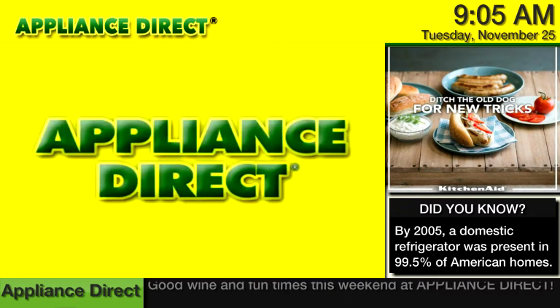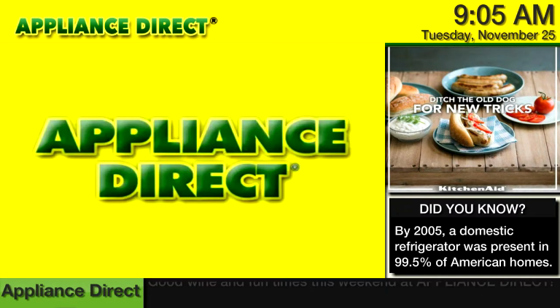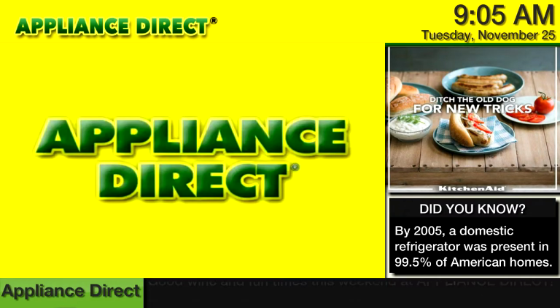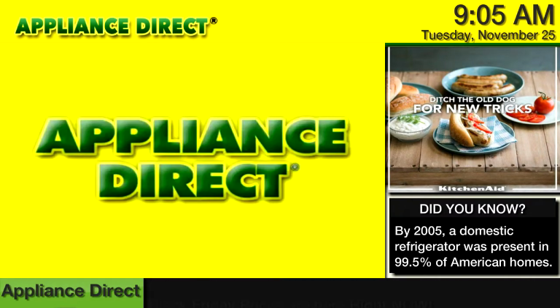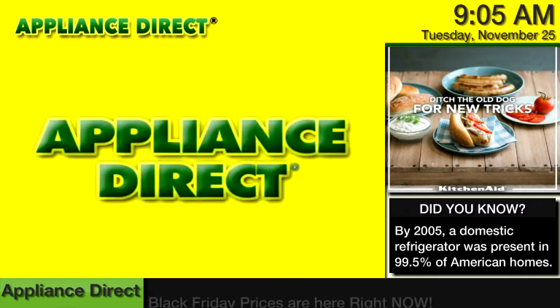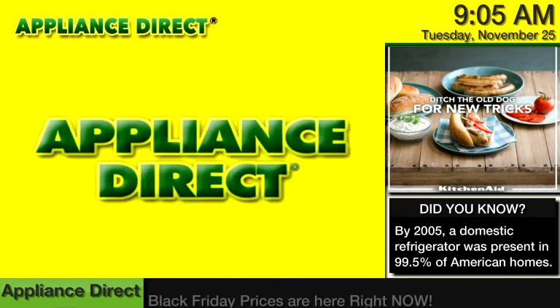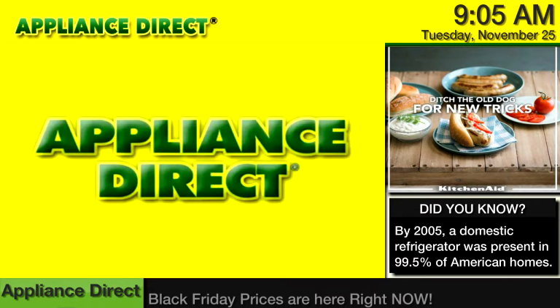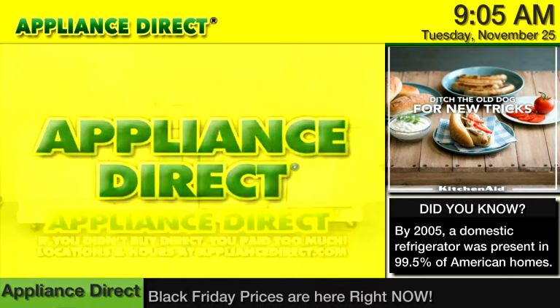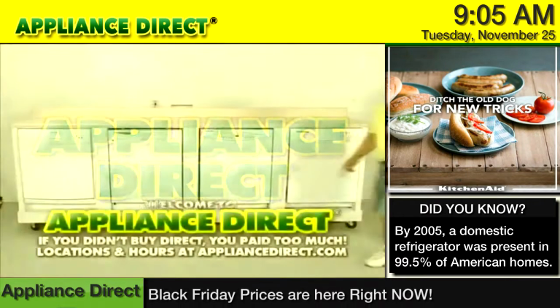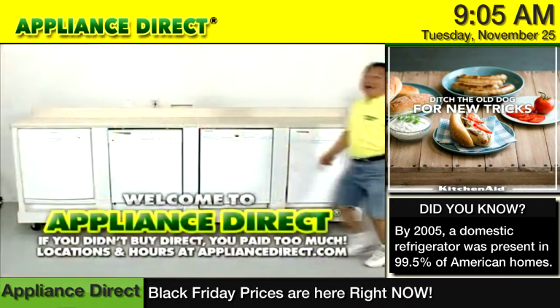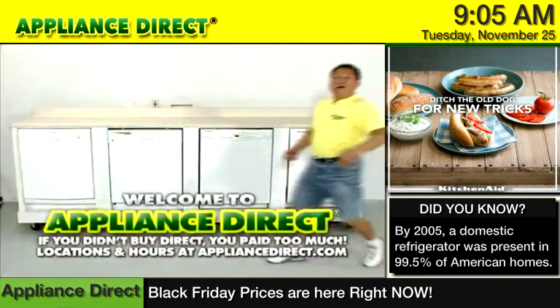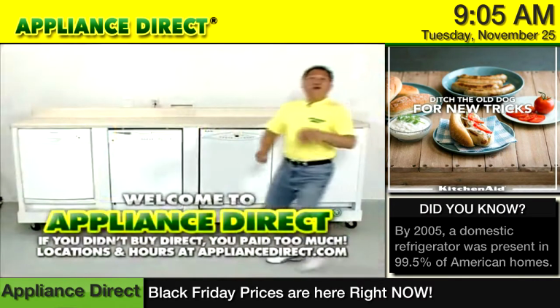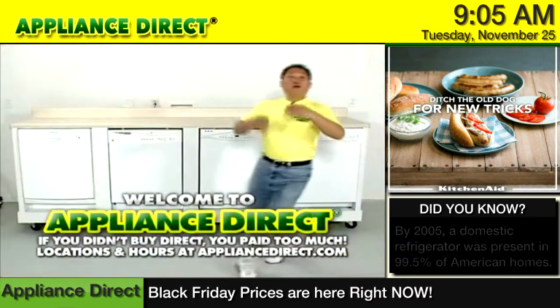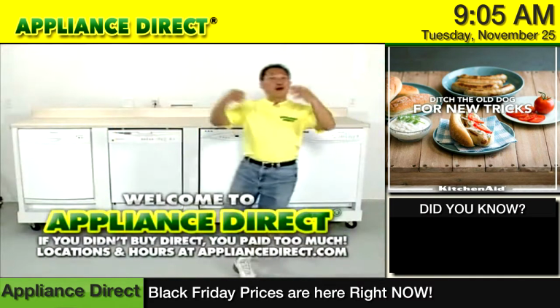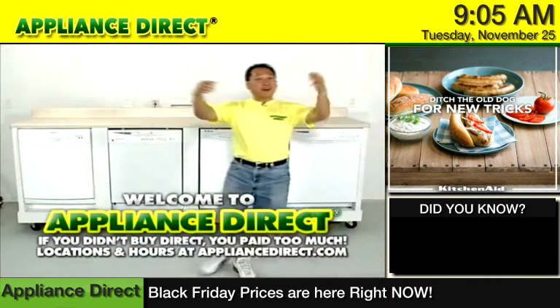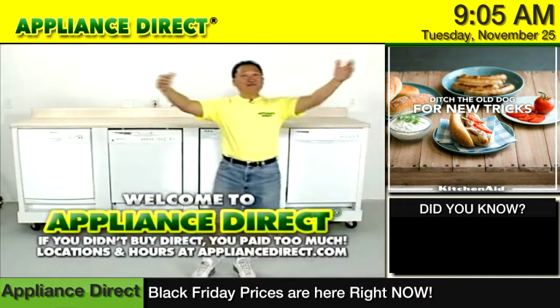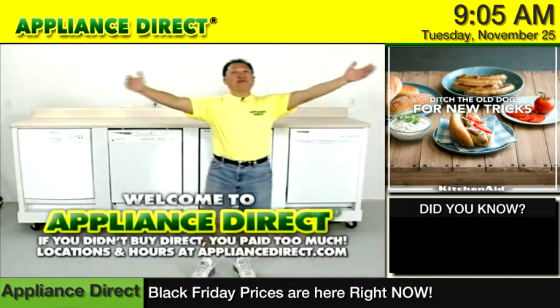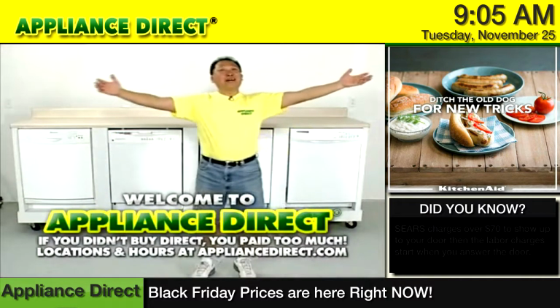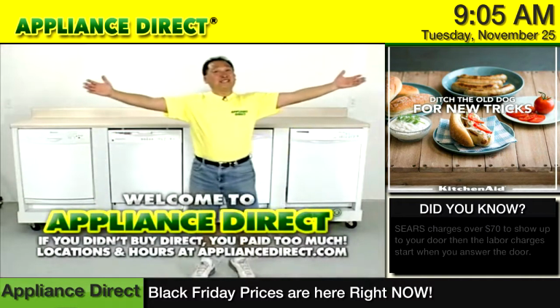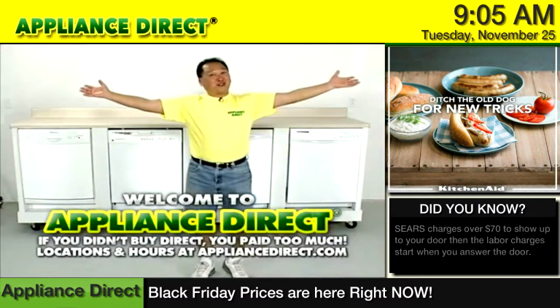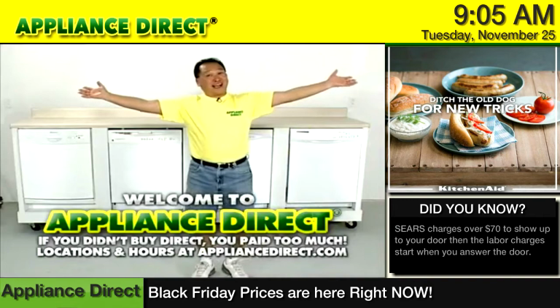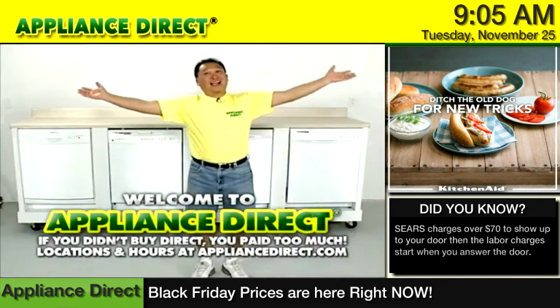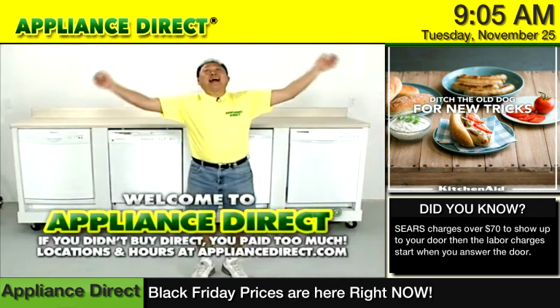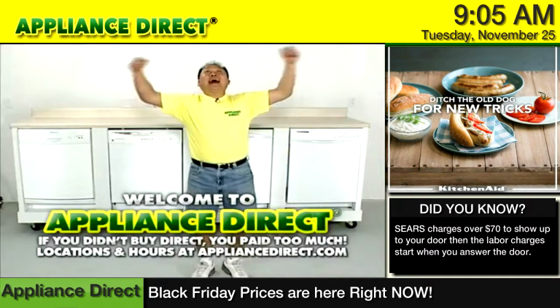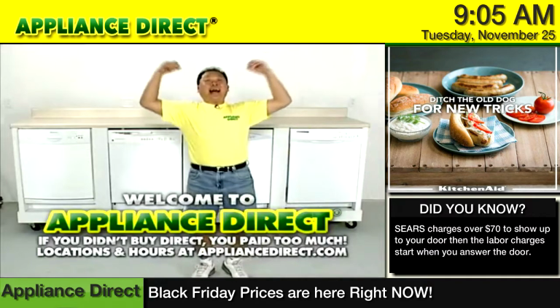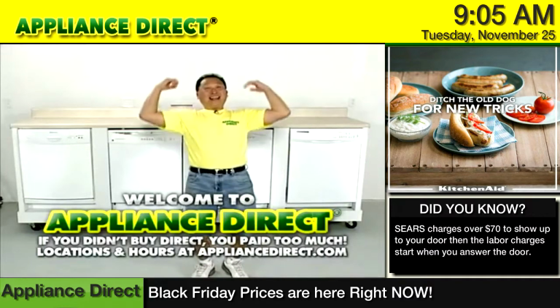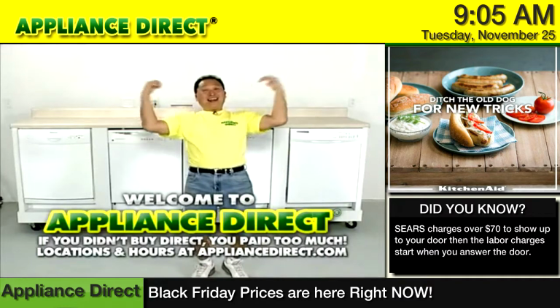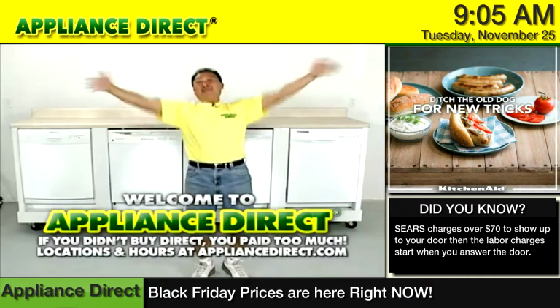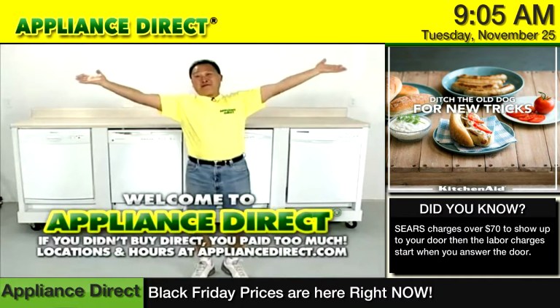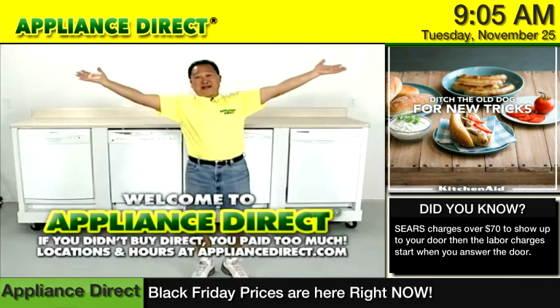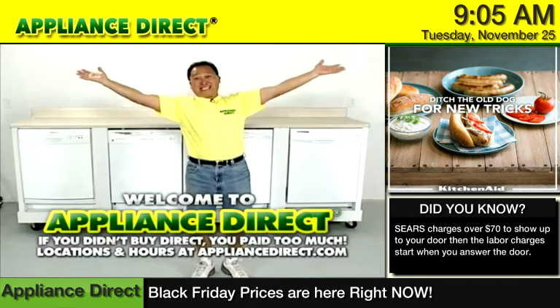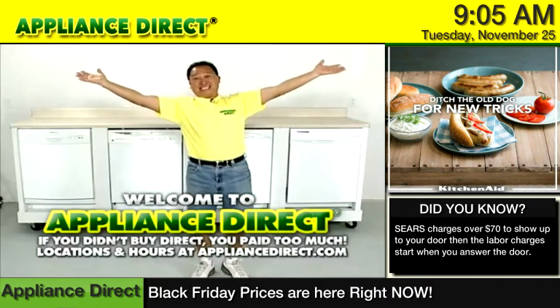Appliance Direct. Welcome to Appliance Direct. I love appliances!